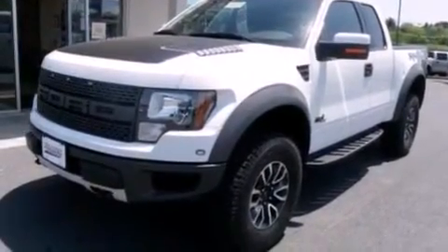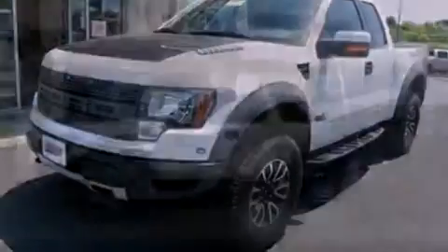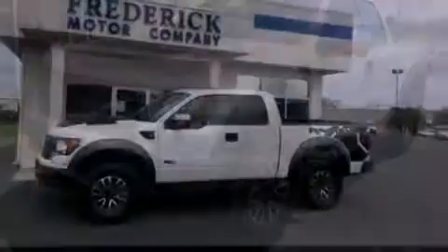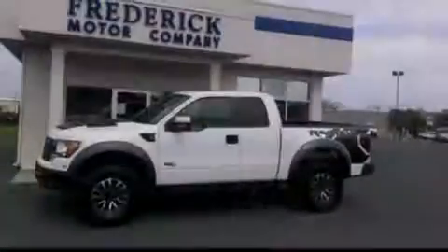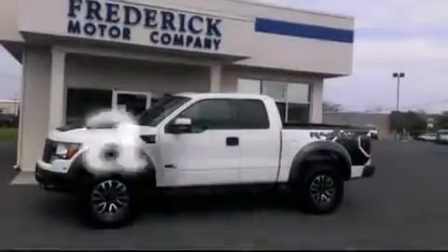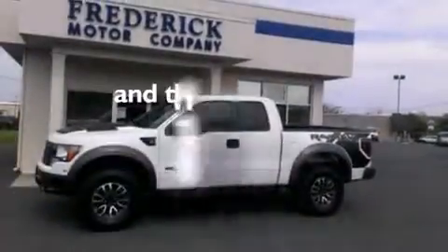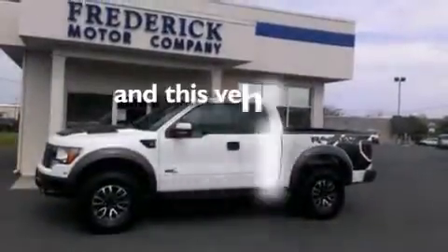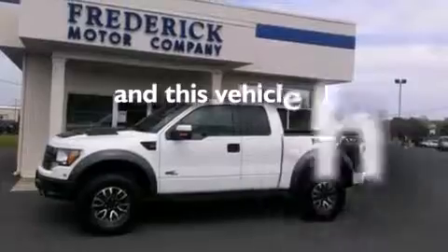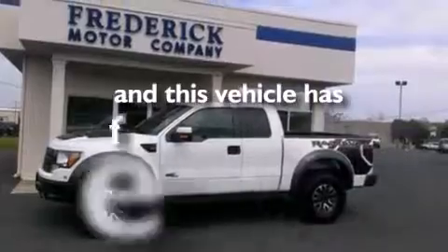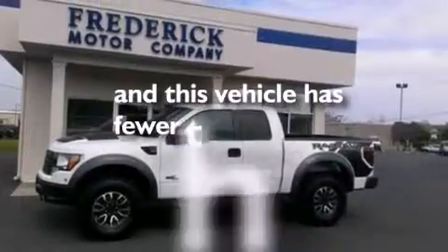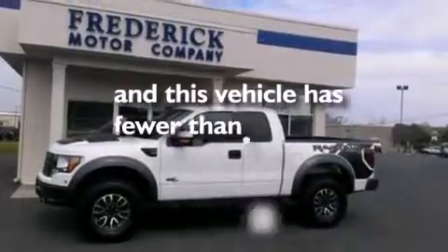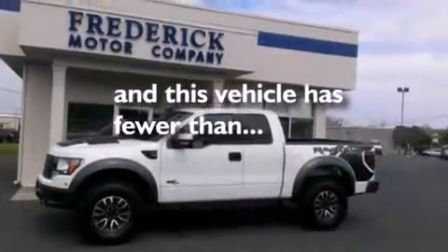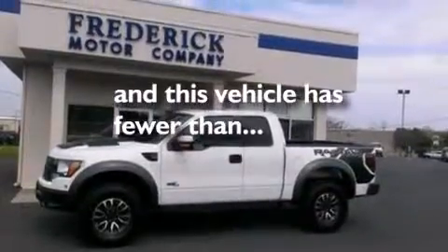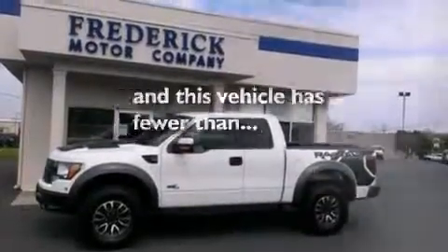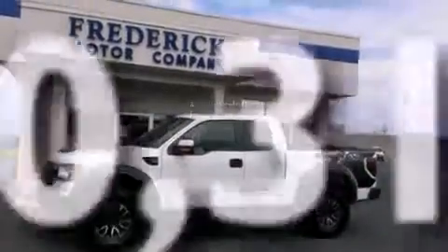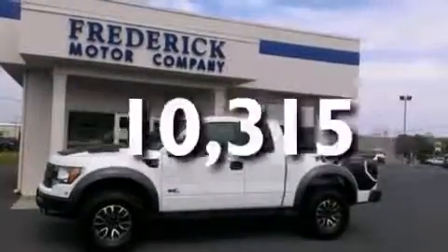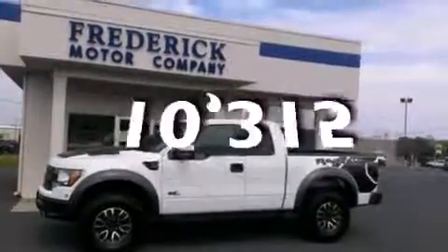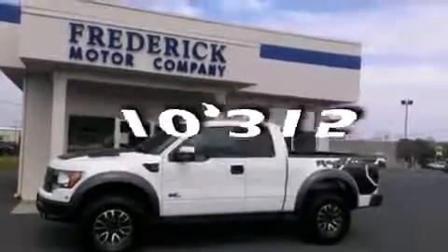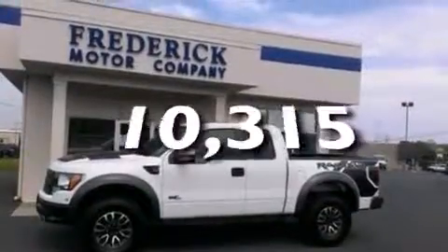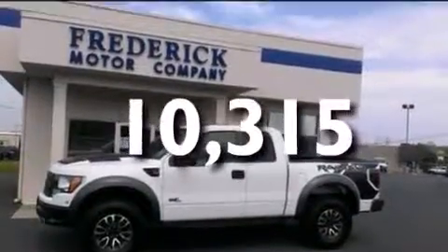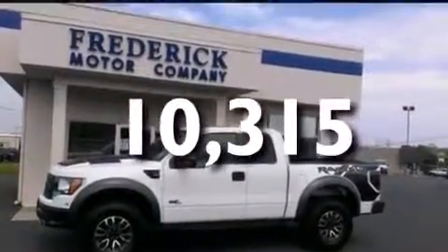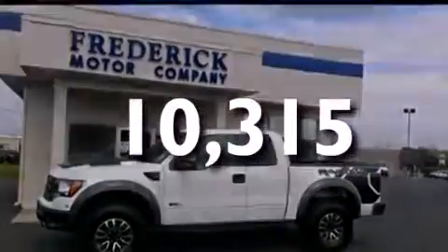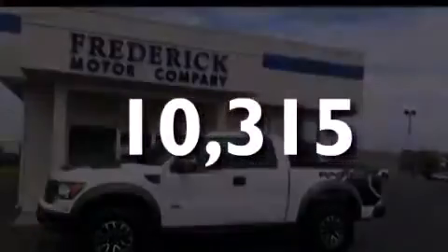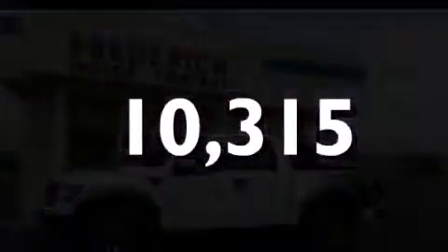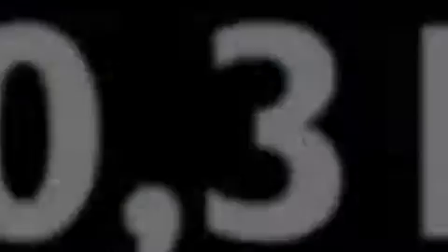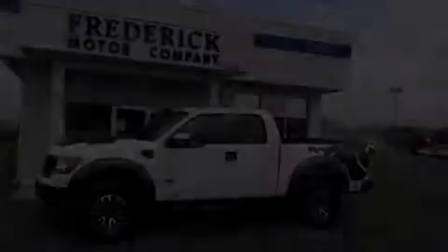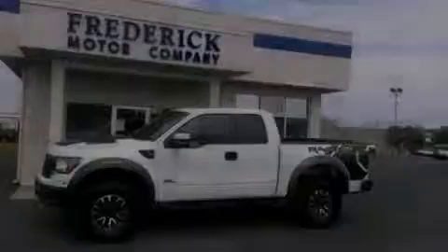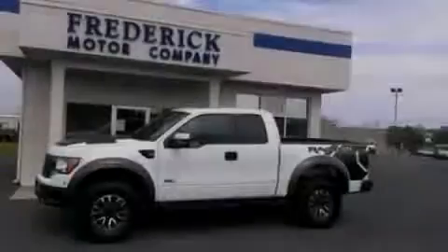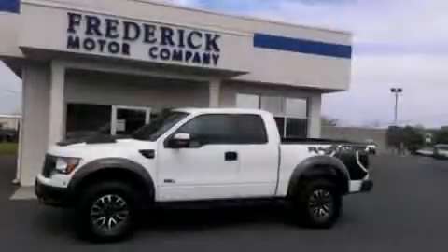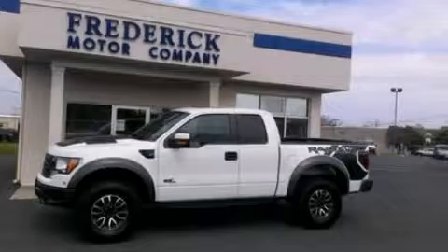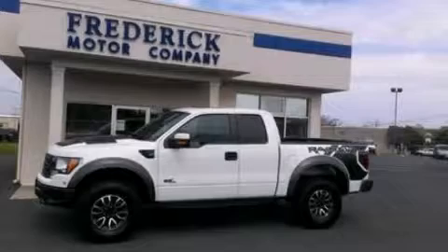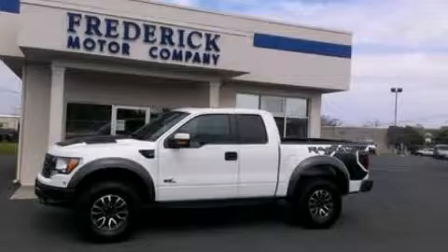This vehicle has fewer than 11,000 miles on the odometer. Stop by today and test drive this automobile for yourself.